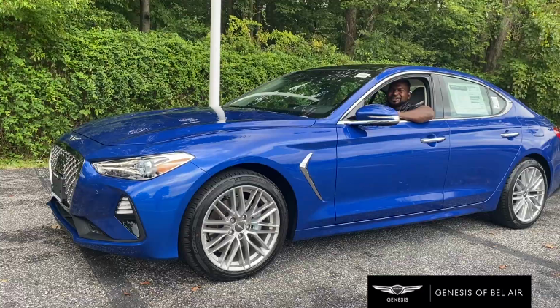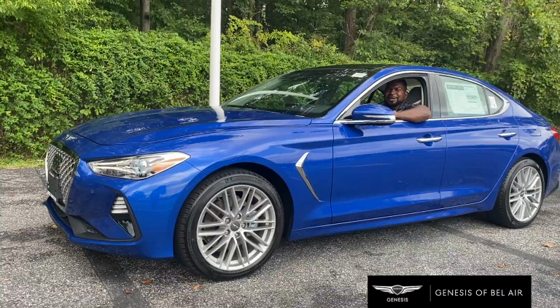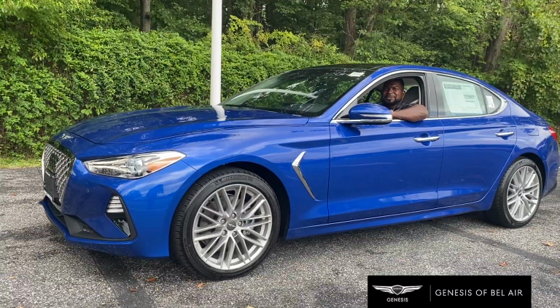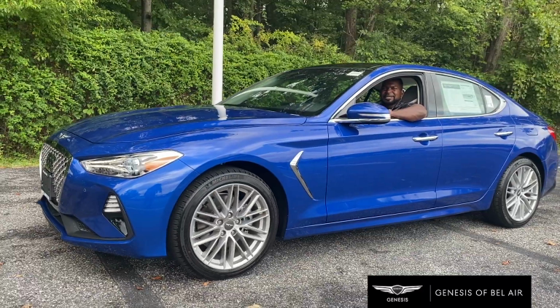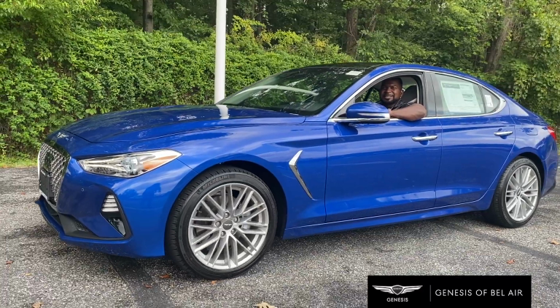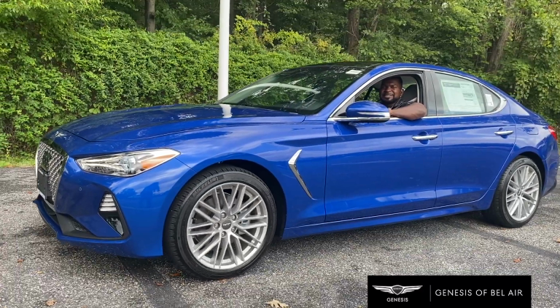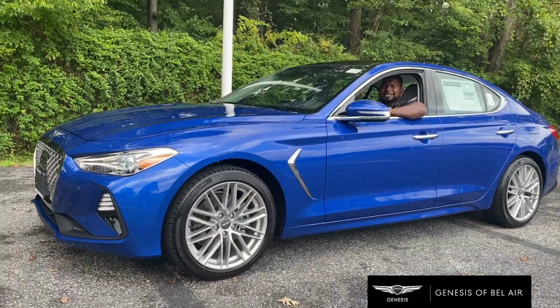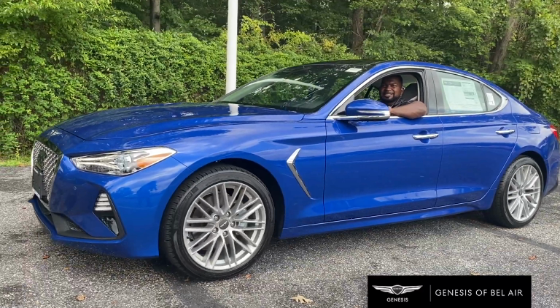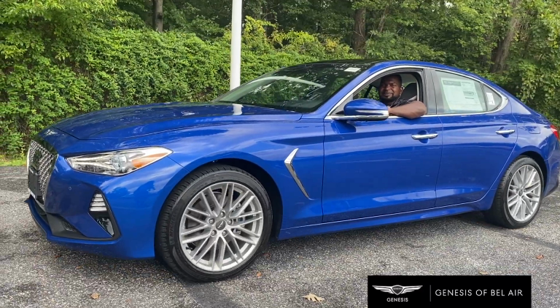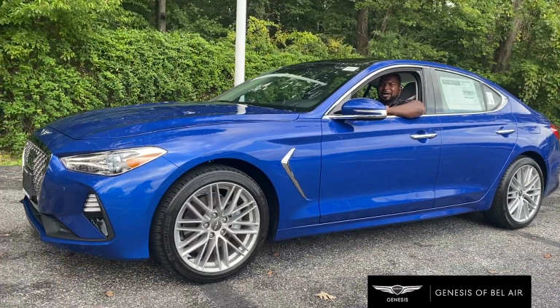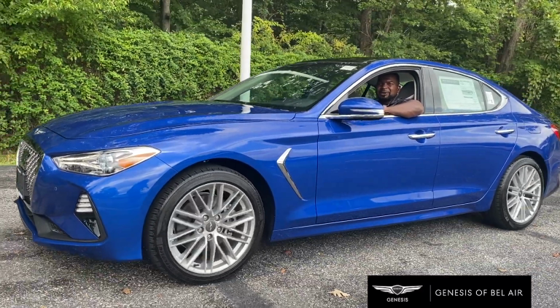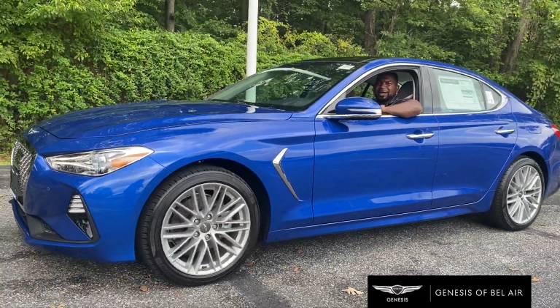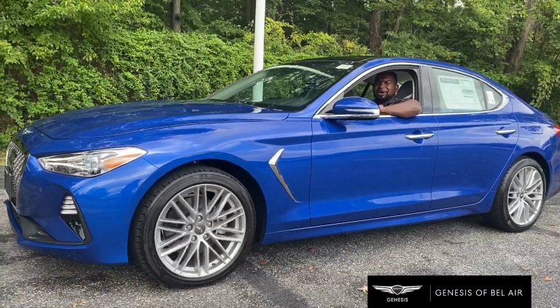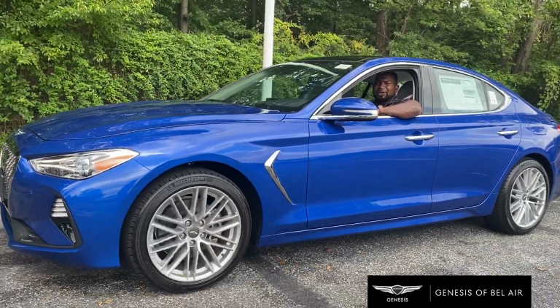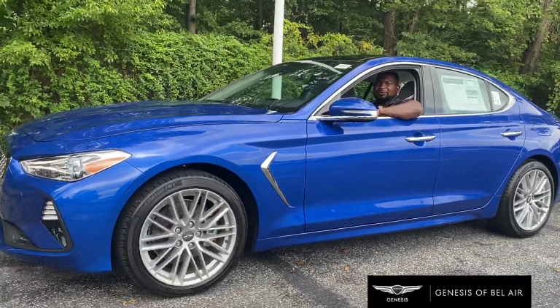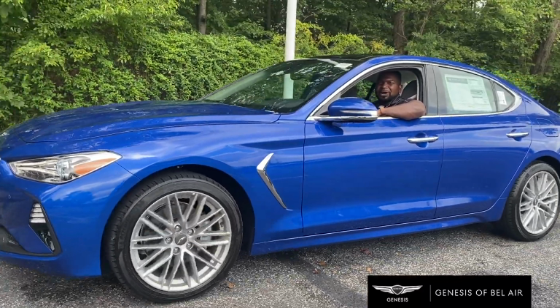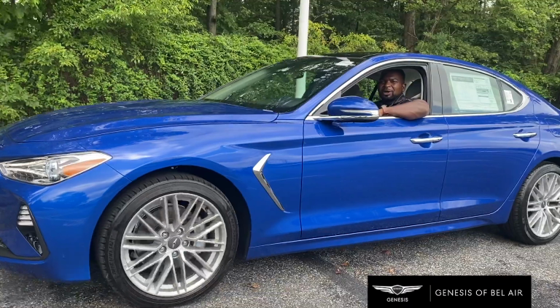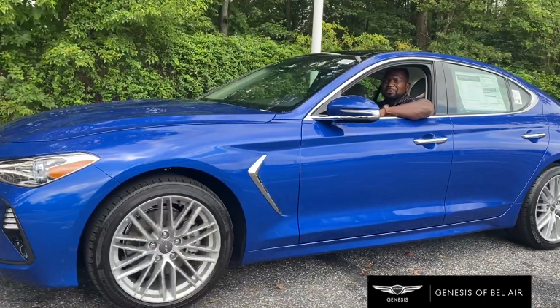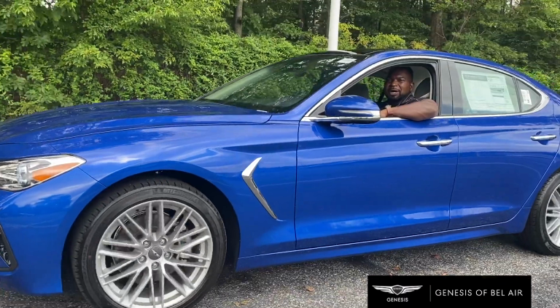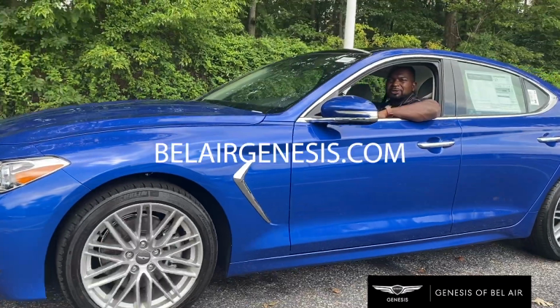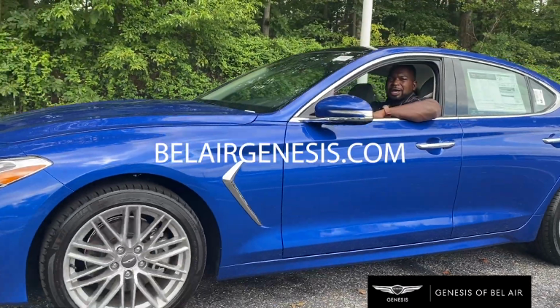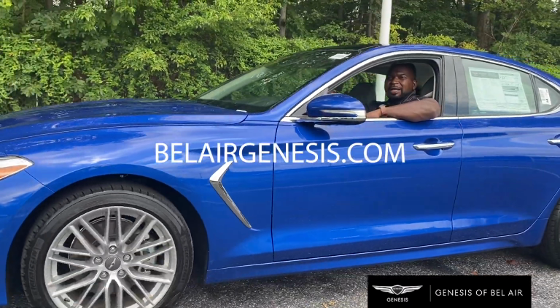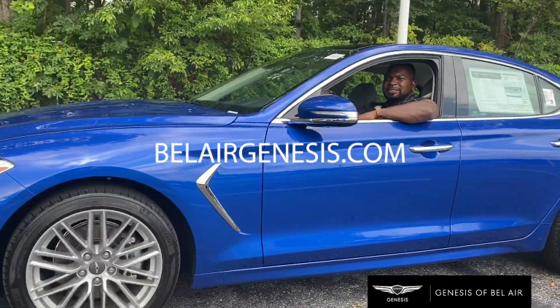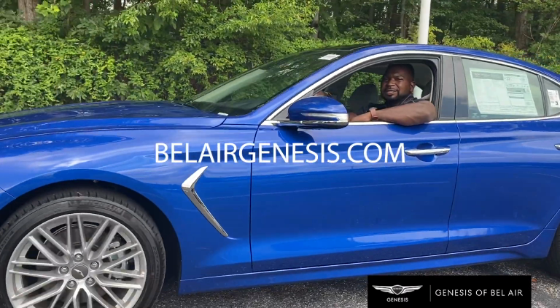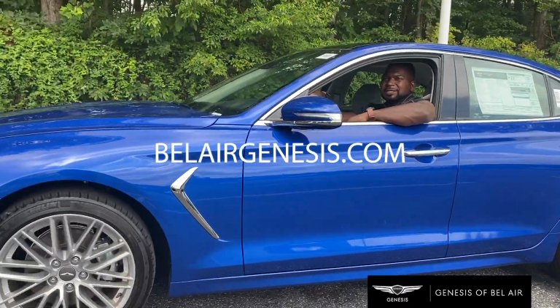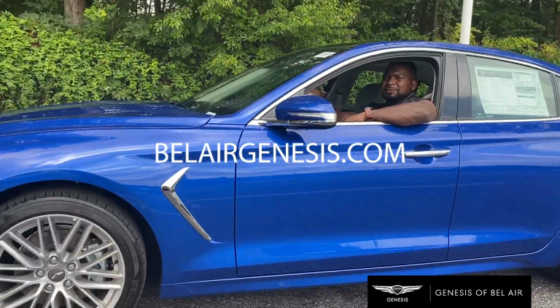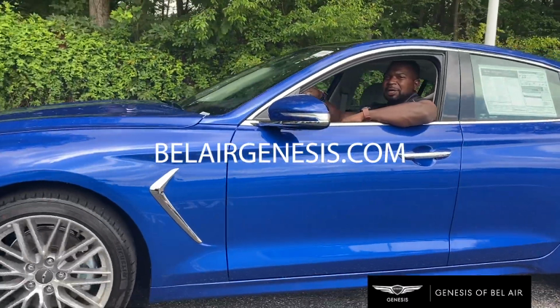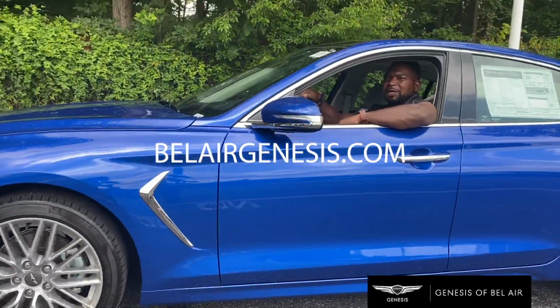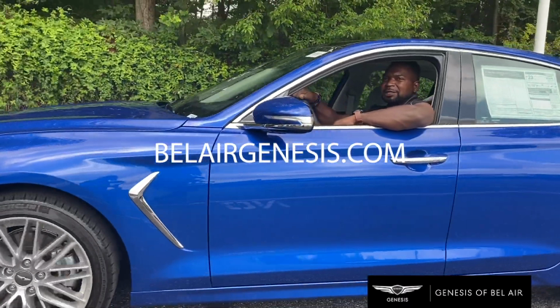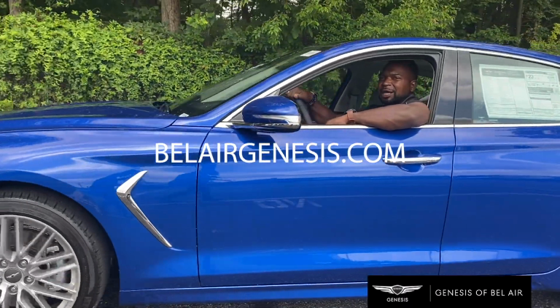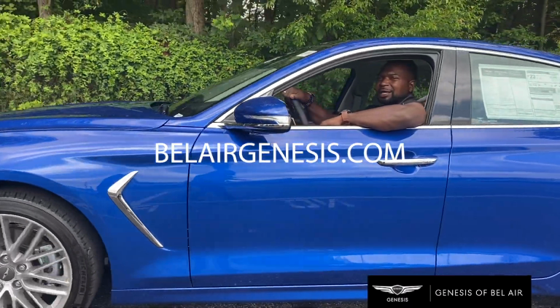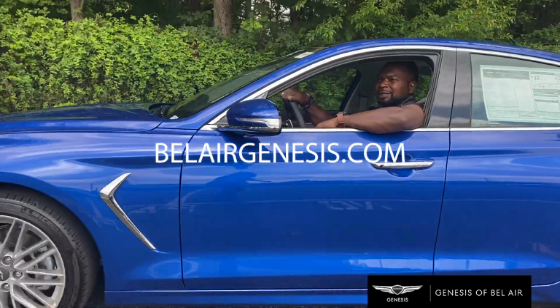Come see this Genesis model and all of our other models at belairgenesis.com.